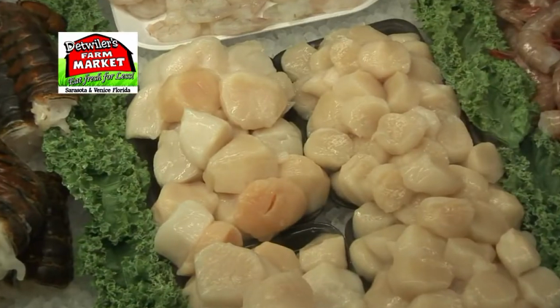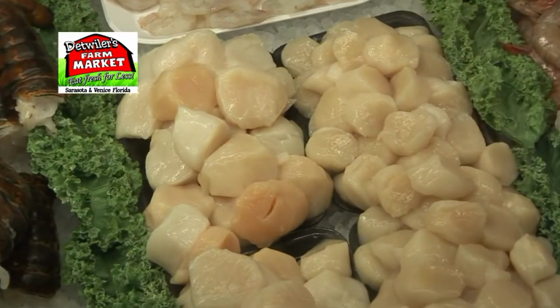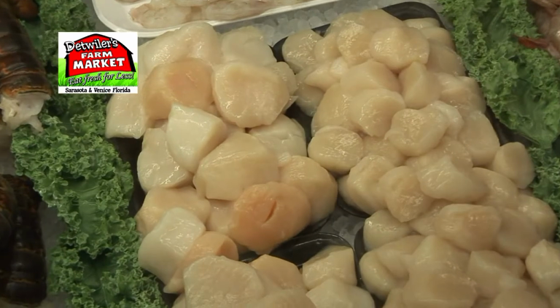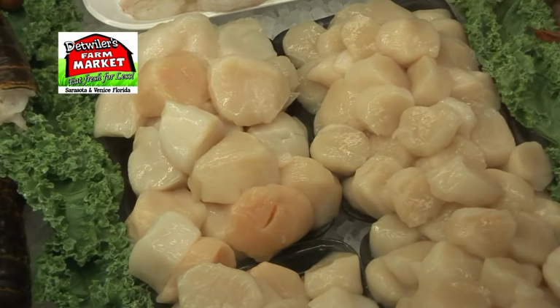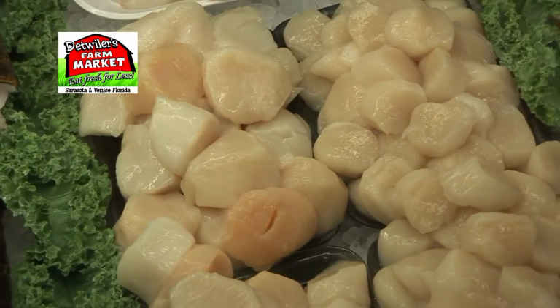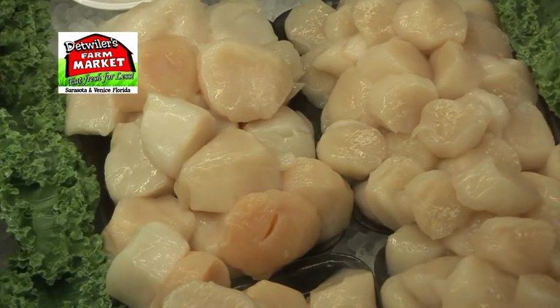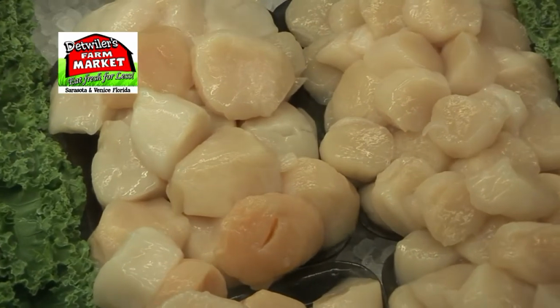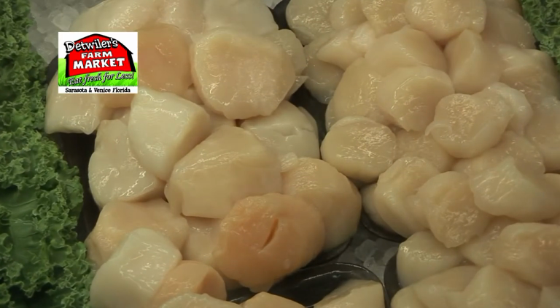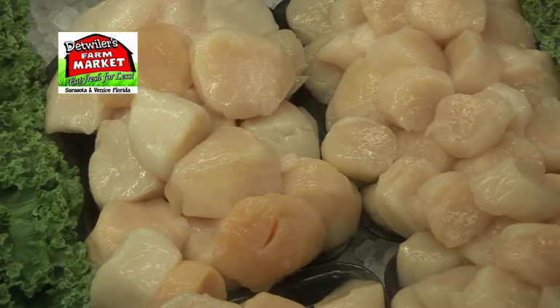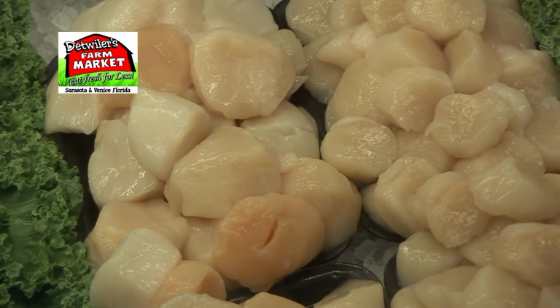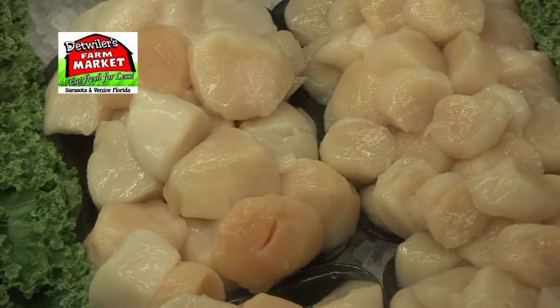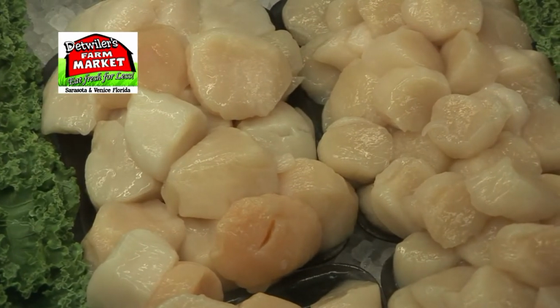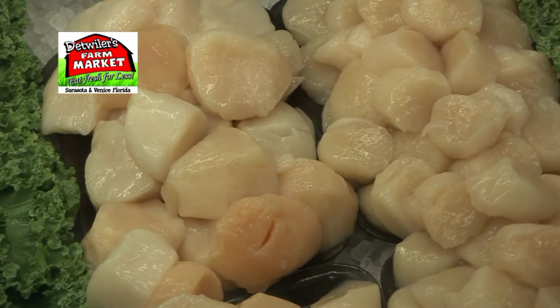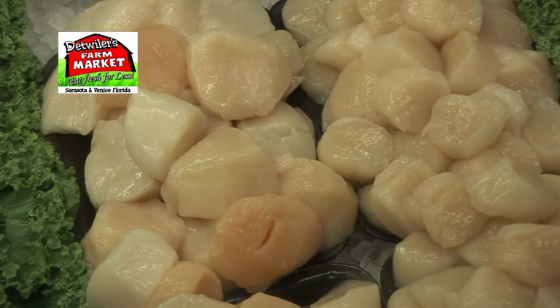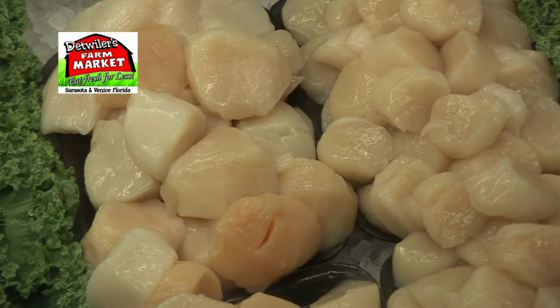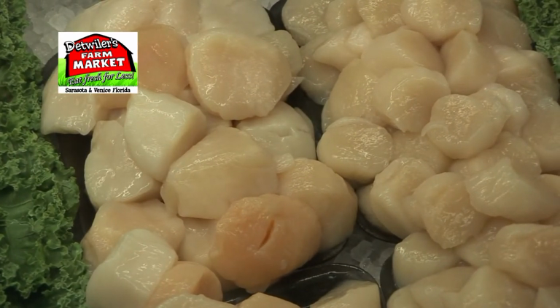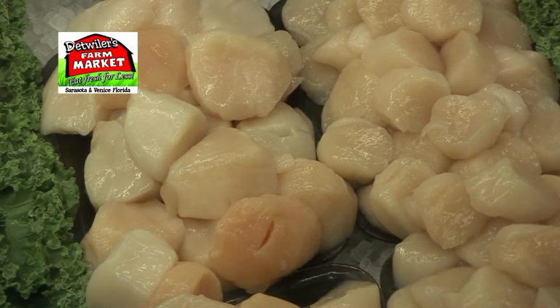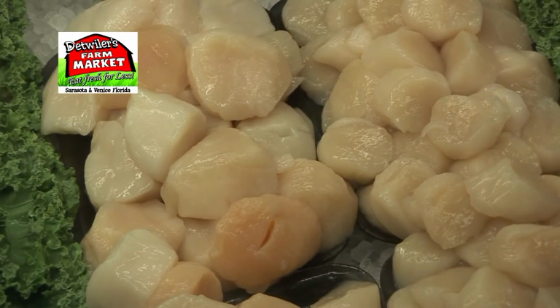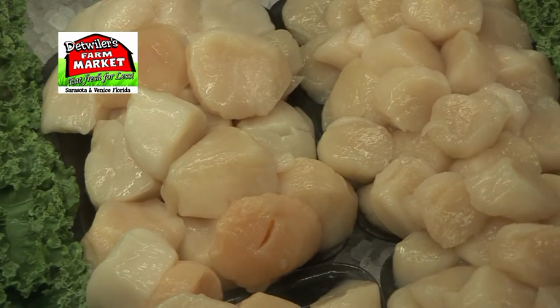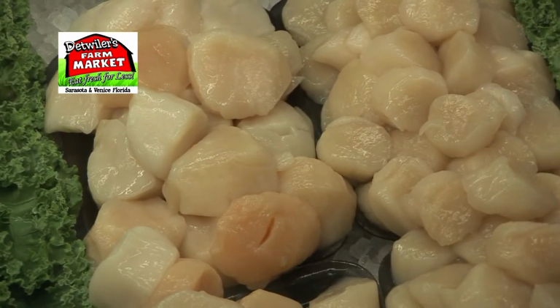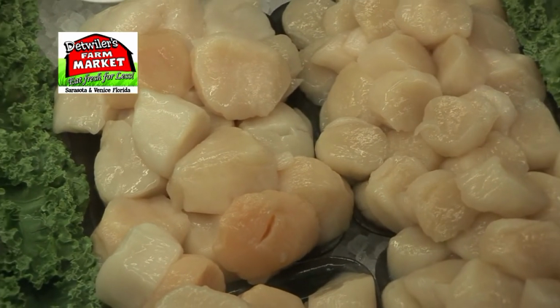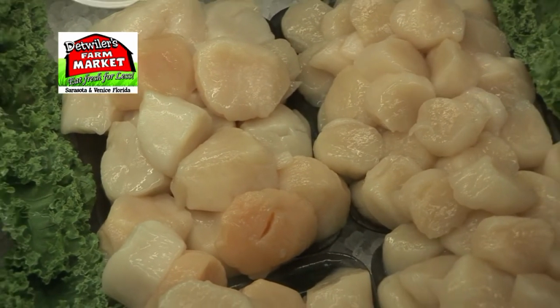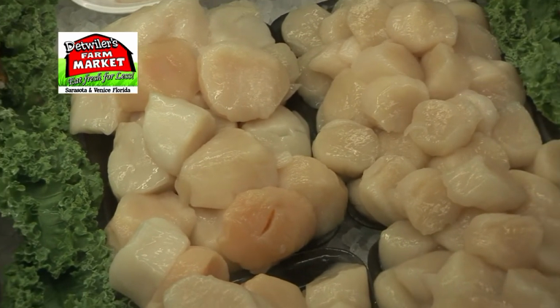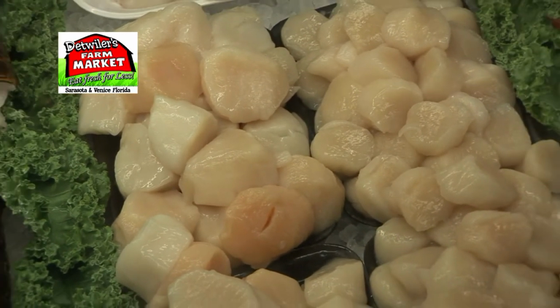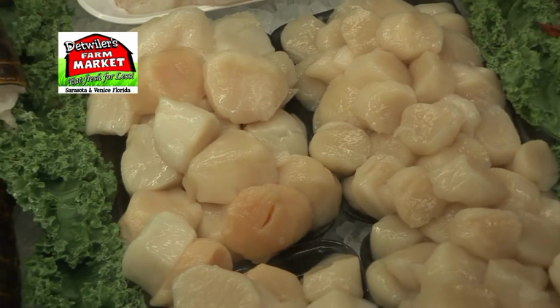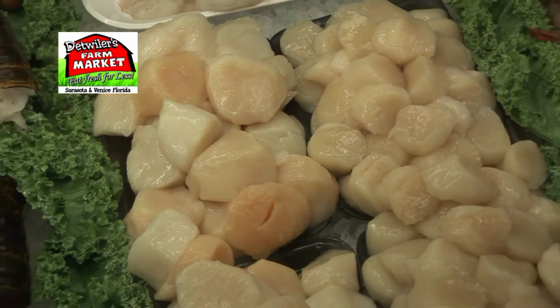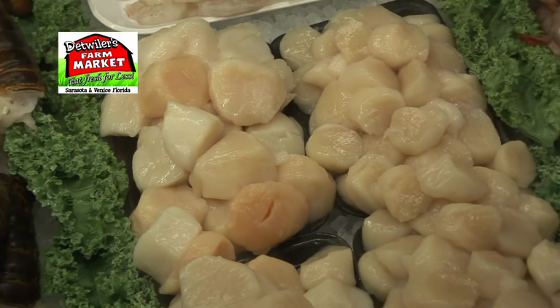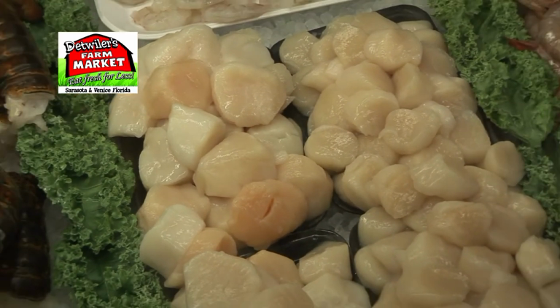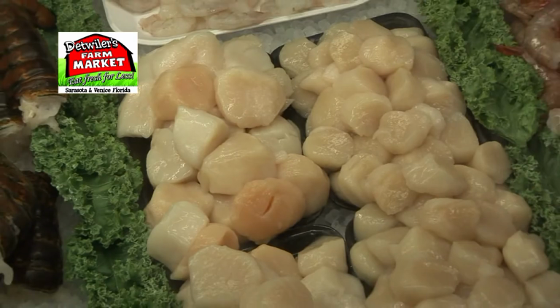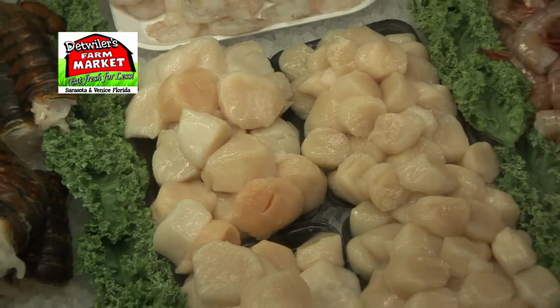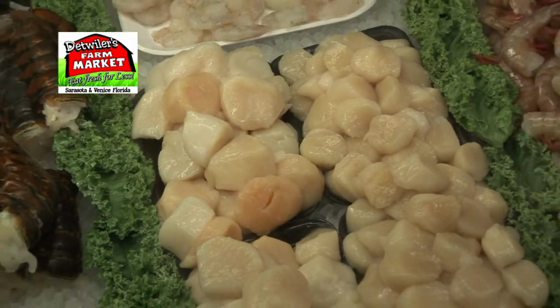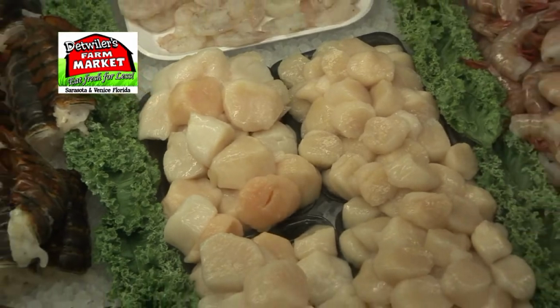What's interesting about our scallops is it's a dry pack, they're chem free, never frozen.